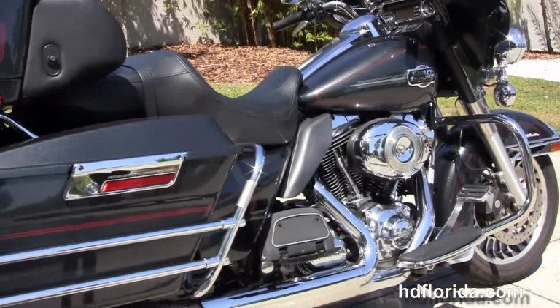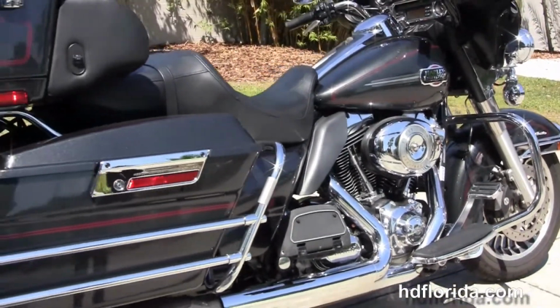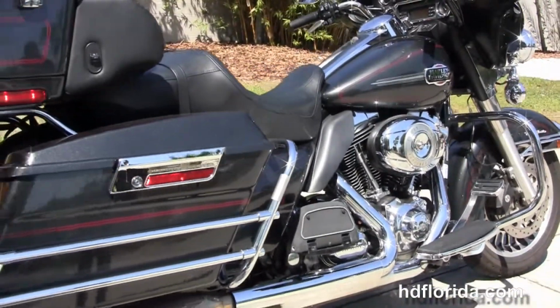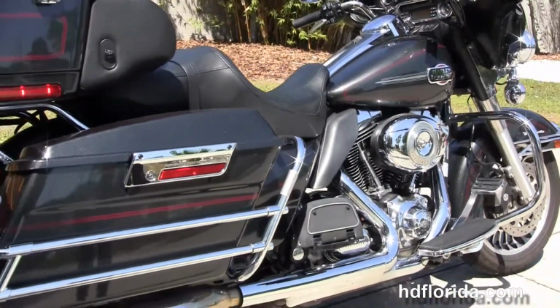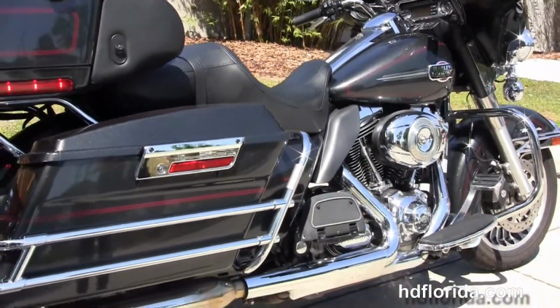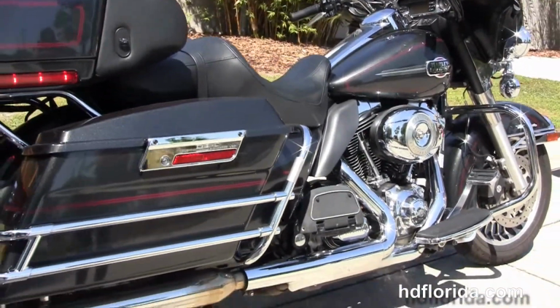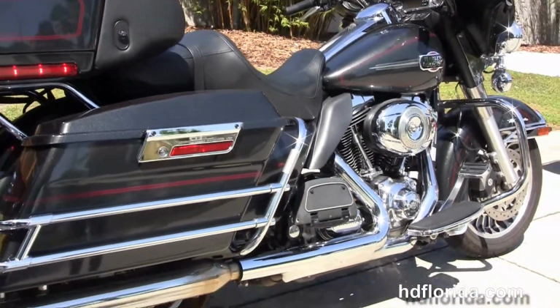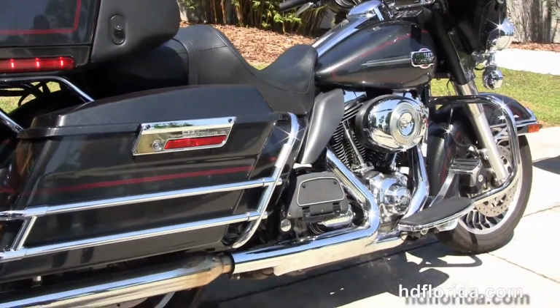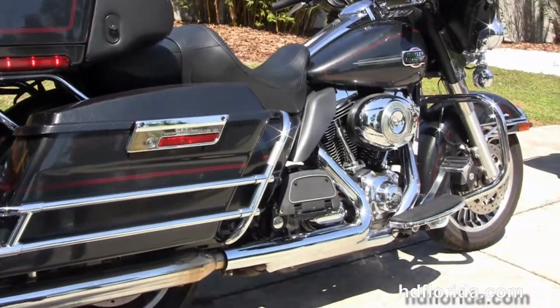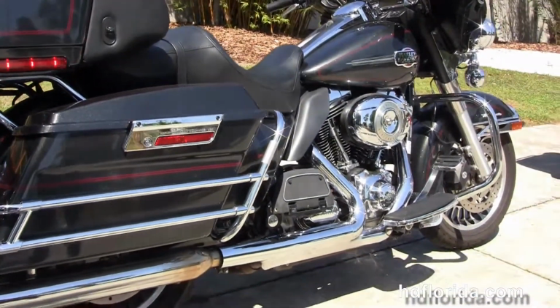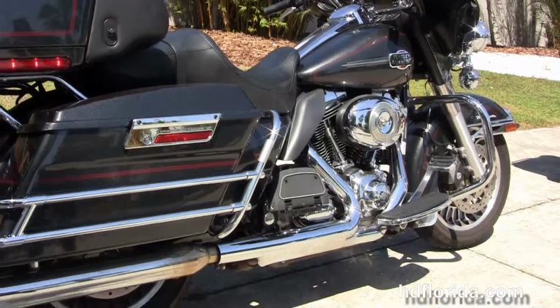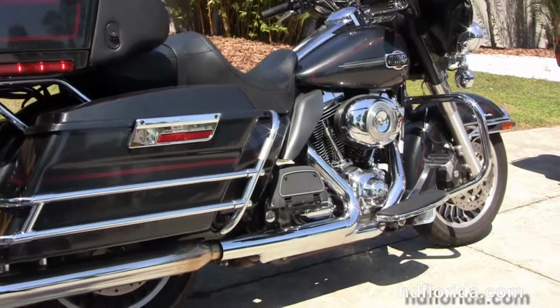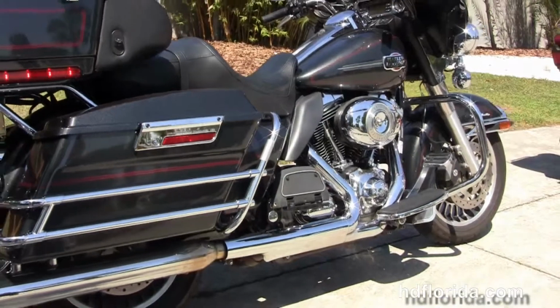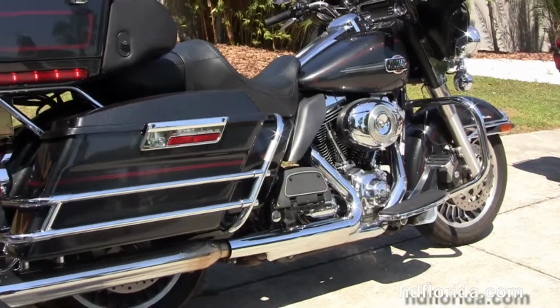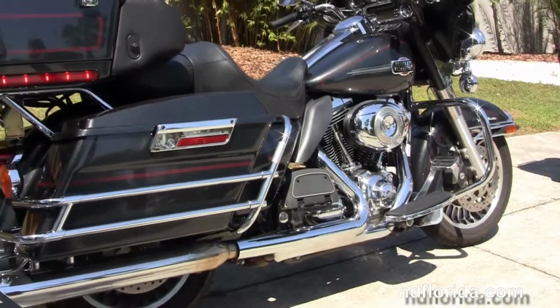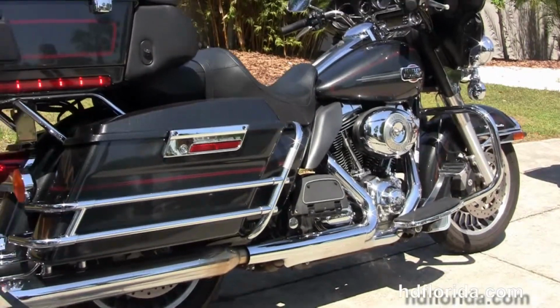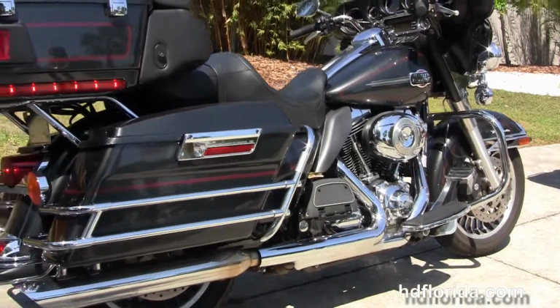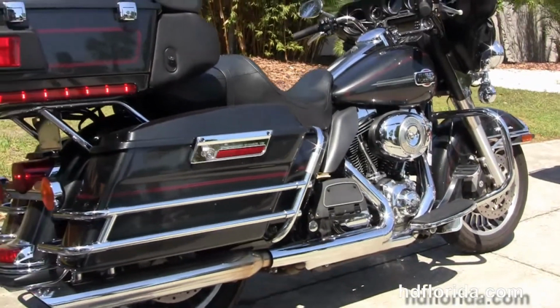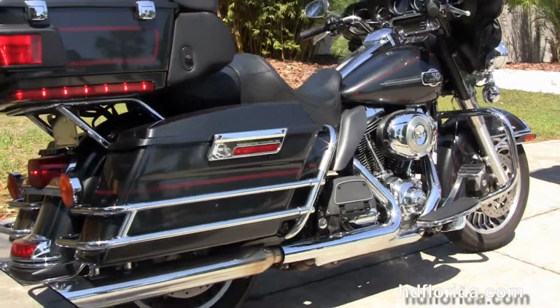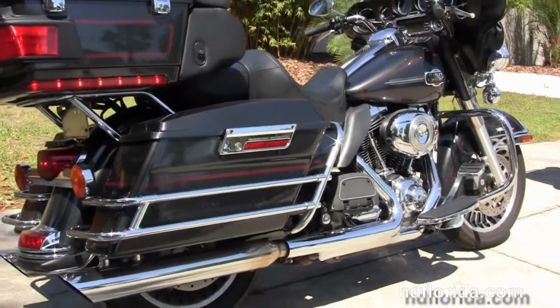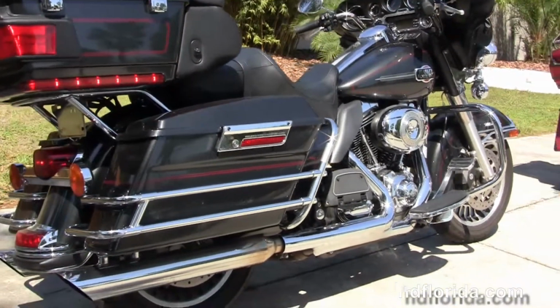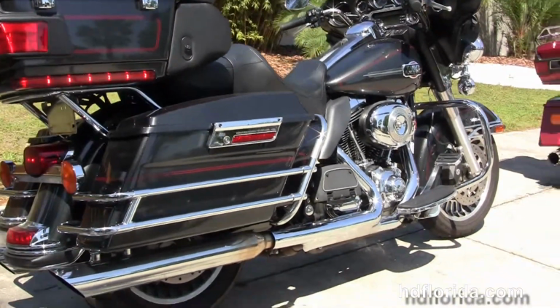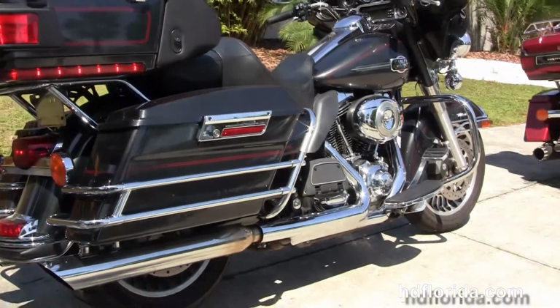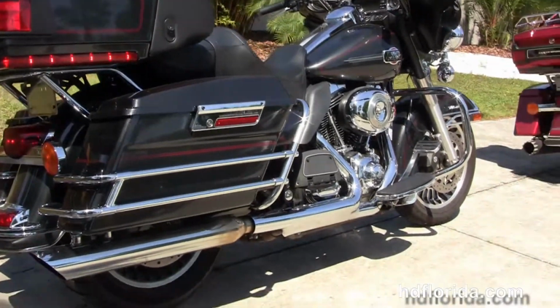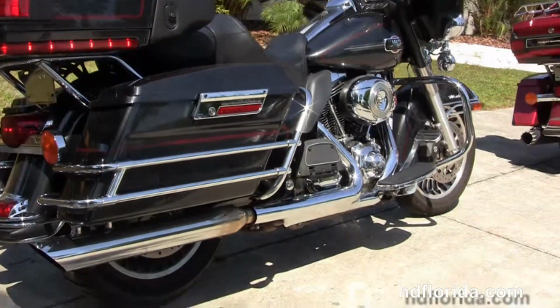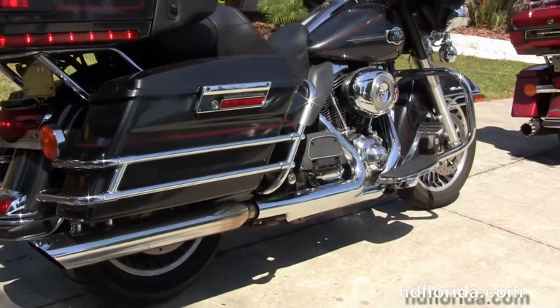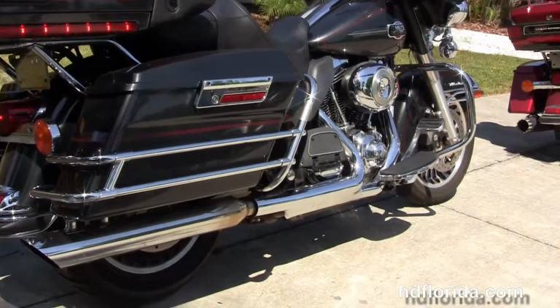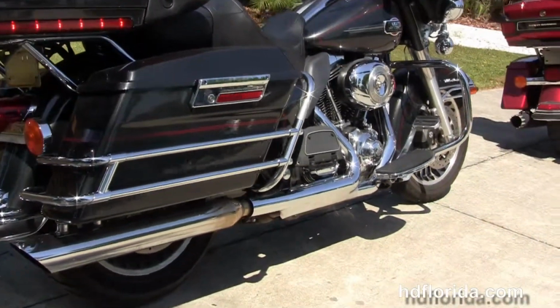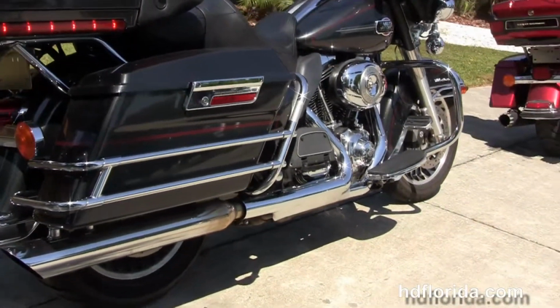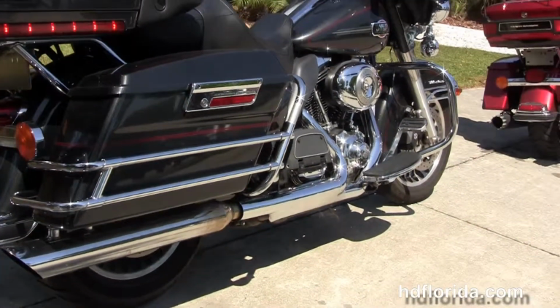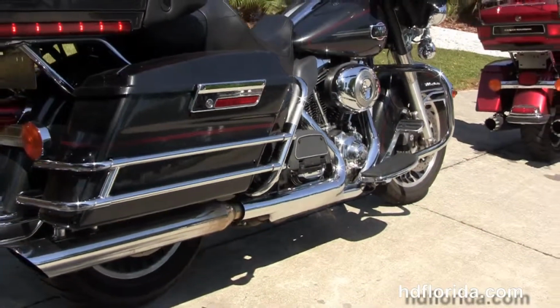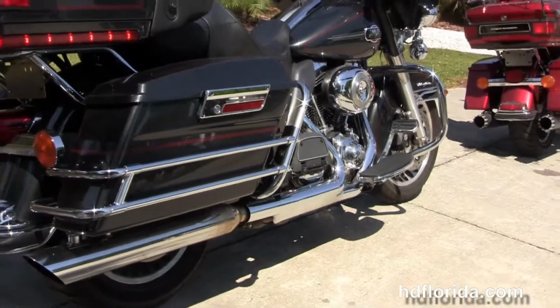The chrome saddlebag guards run the hard locking saddlebags, and up underneath there we've got the upgraded Drag Specialties slip-on mufflers.